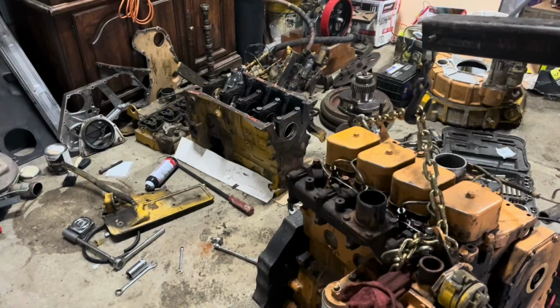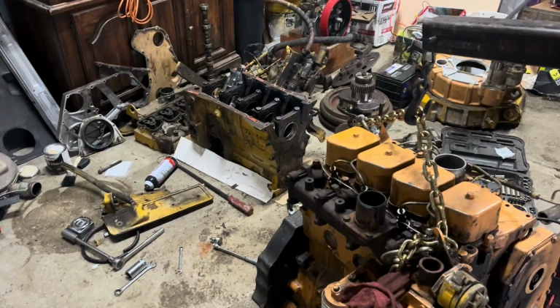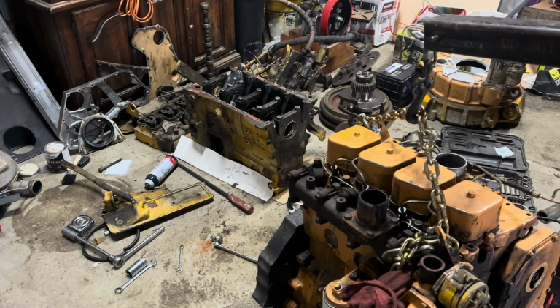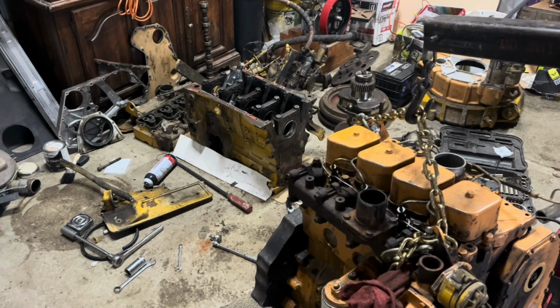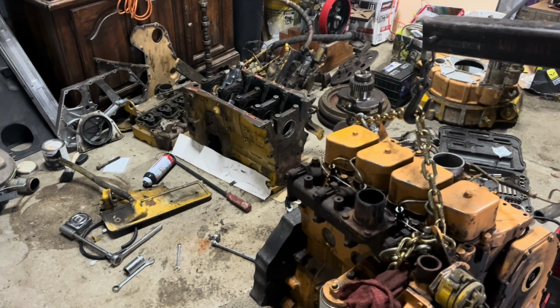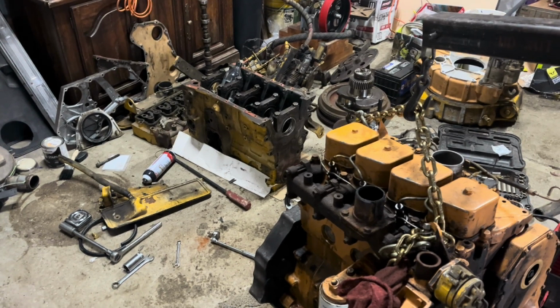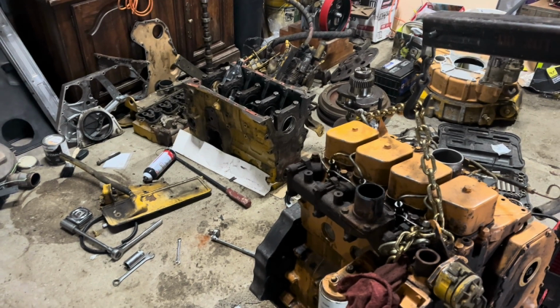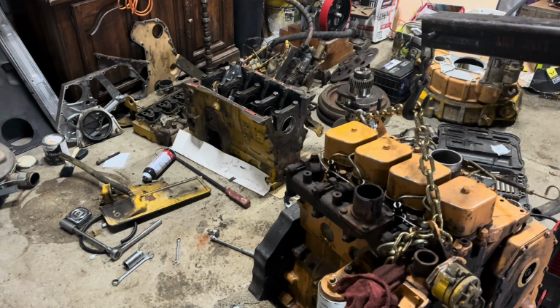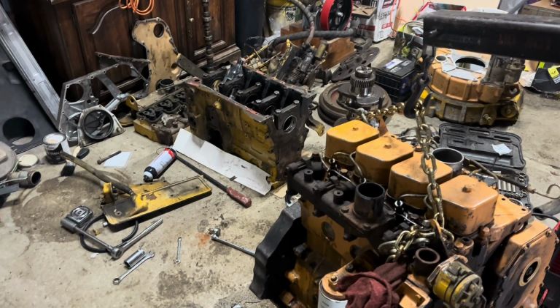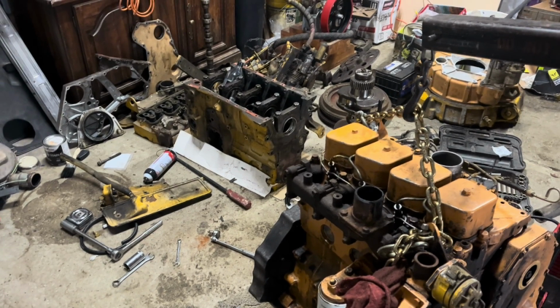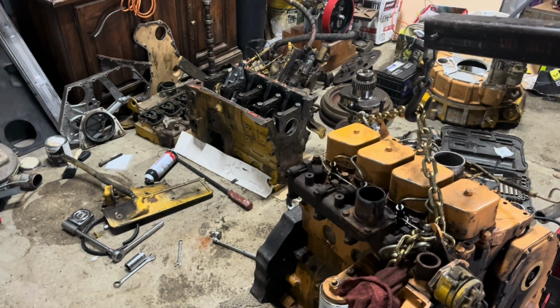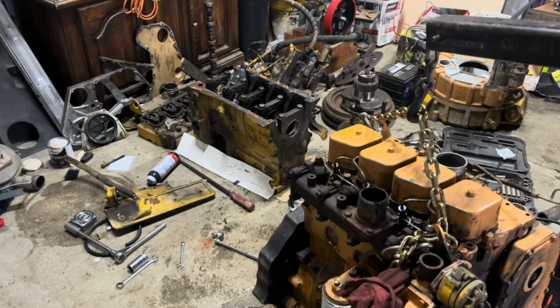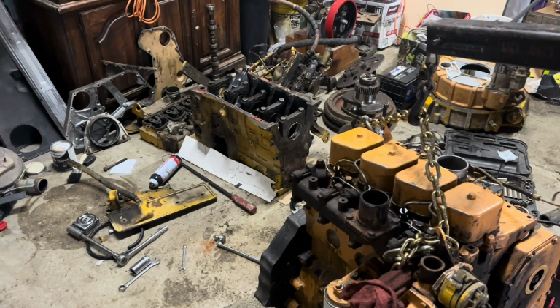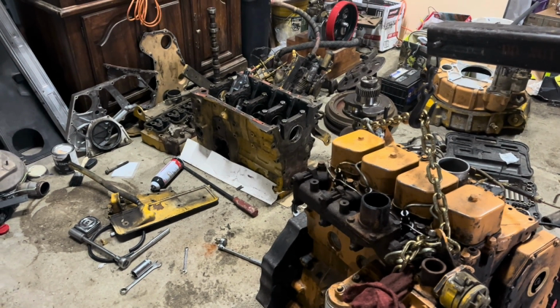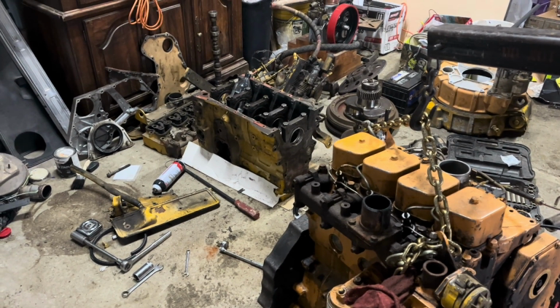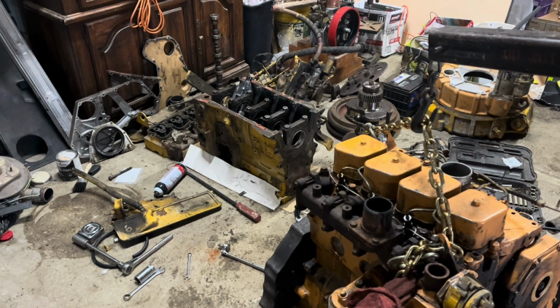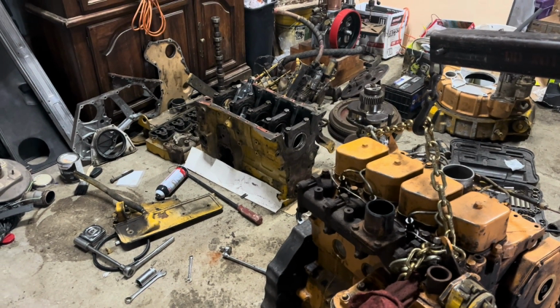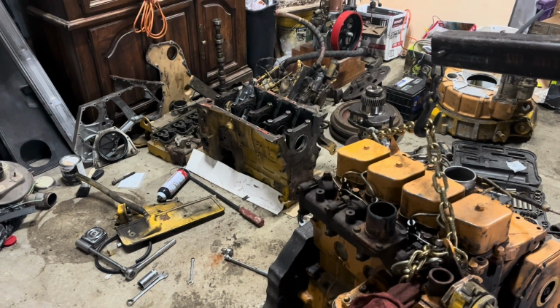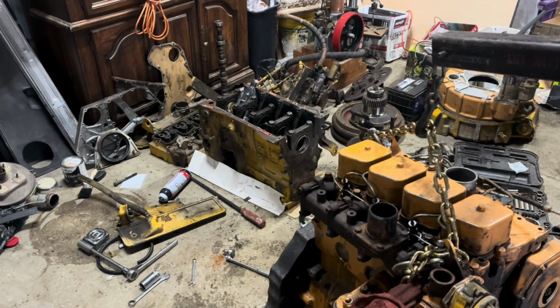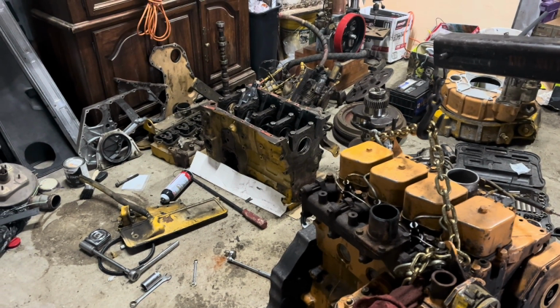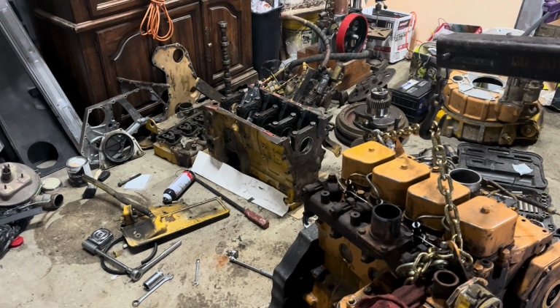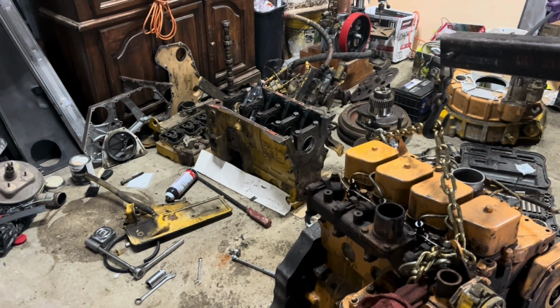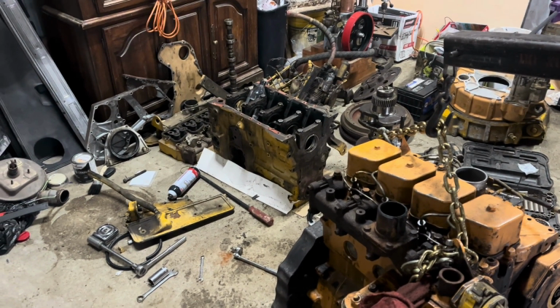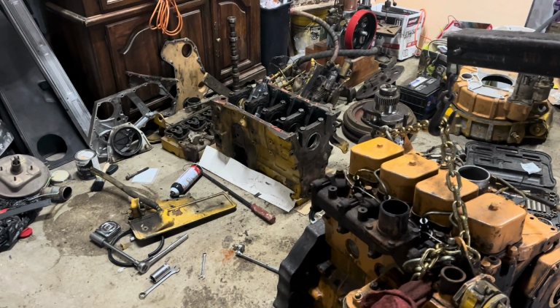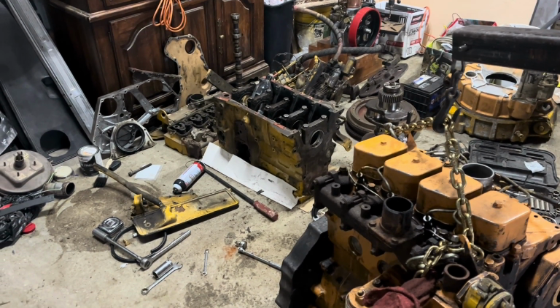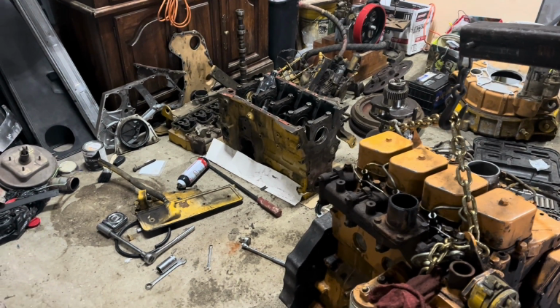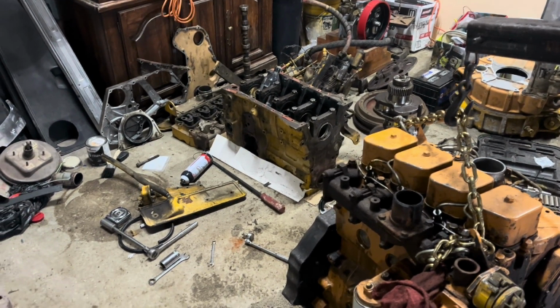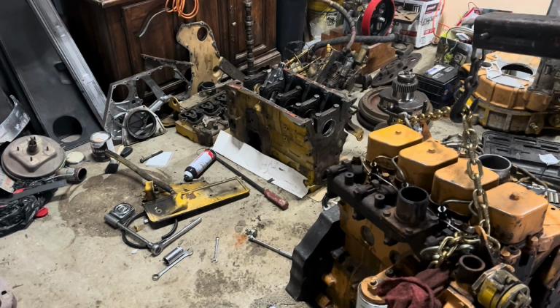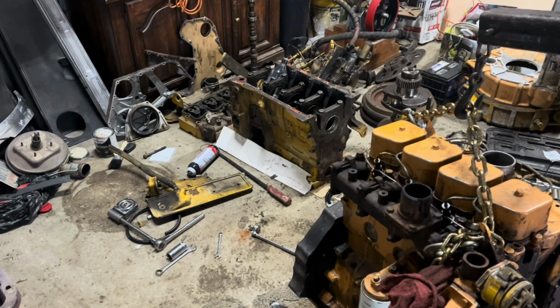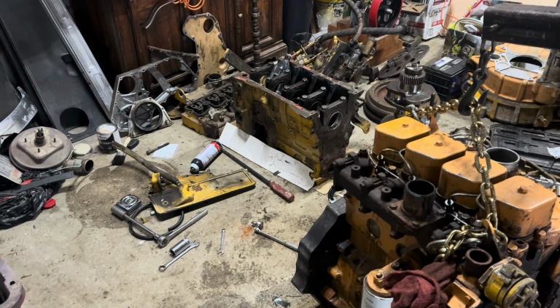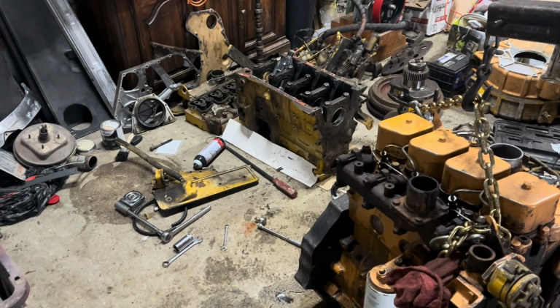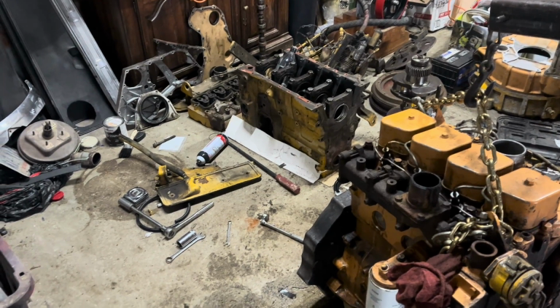Today on Dead Dodge Garage we learn things about four-cylinder industrial Cummins engines and we make a mess.